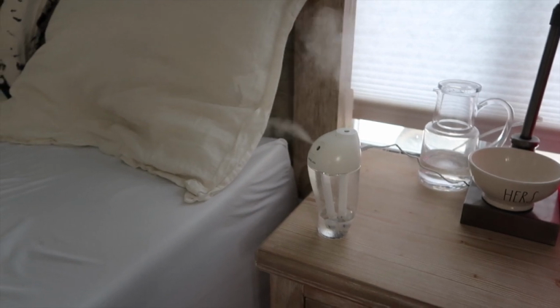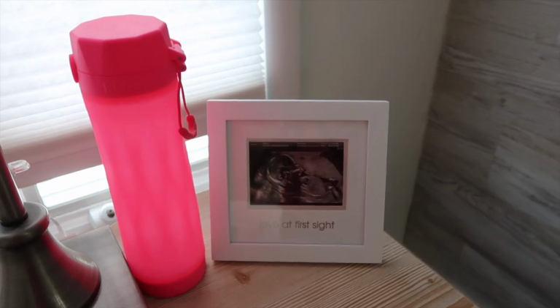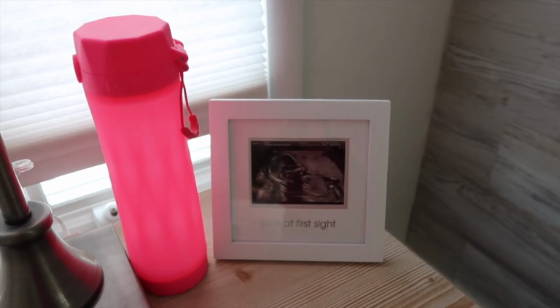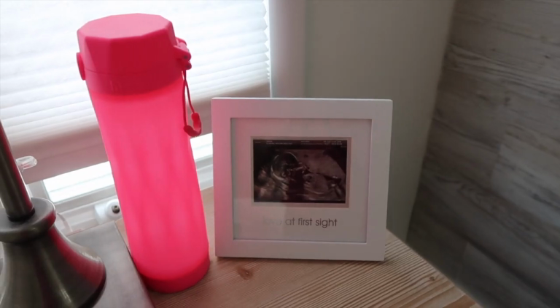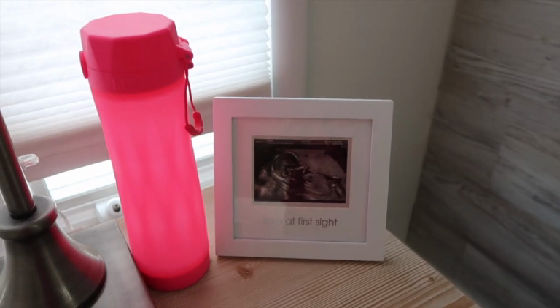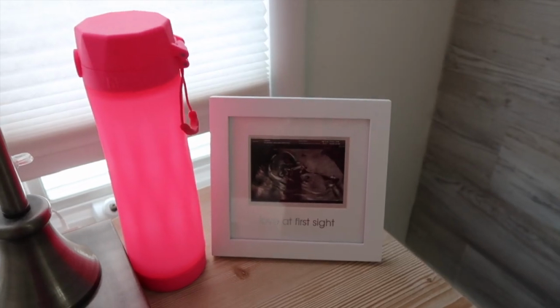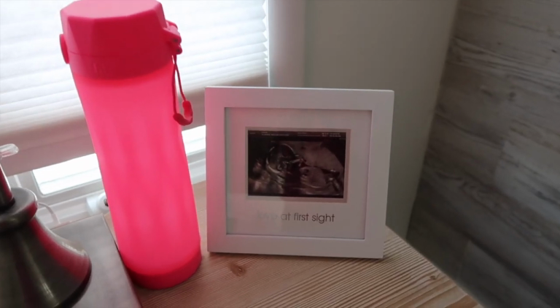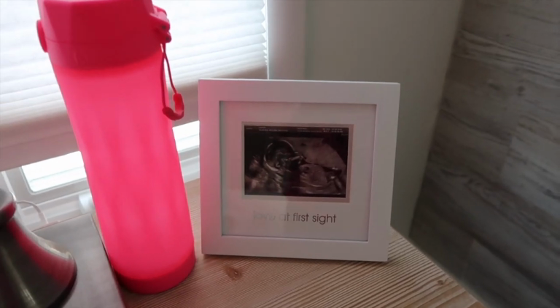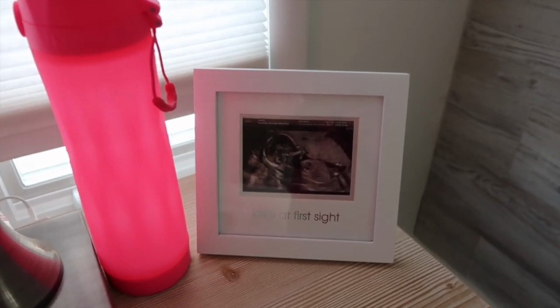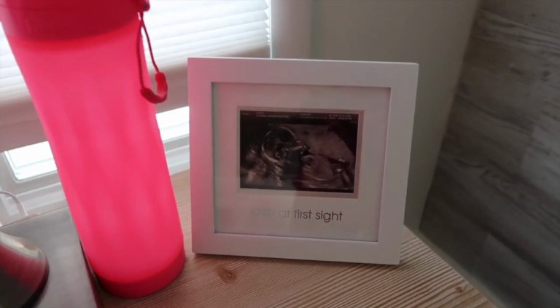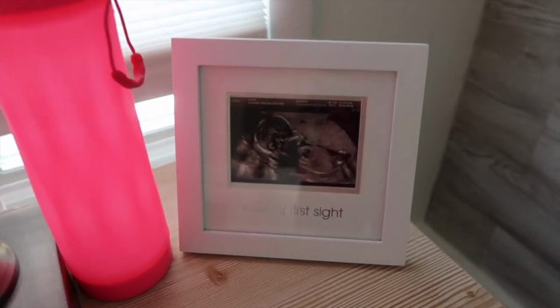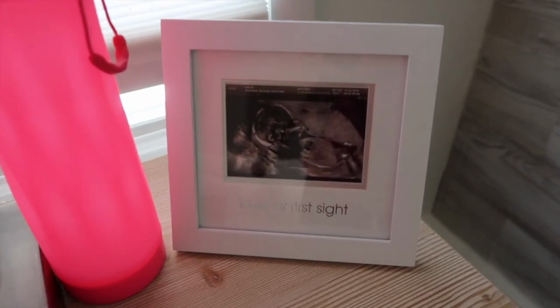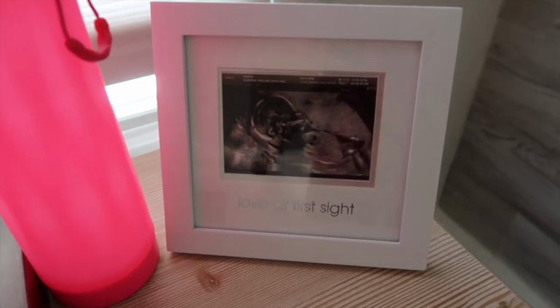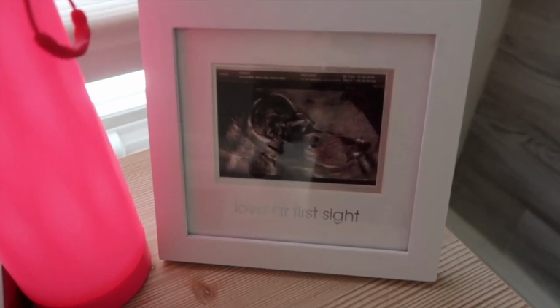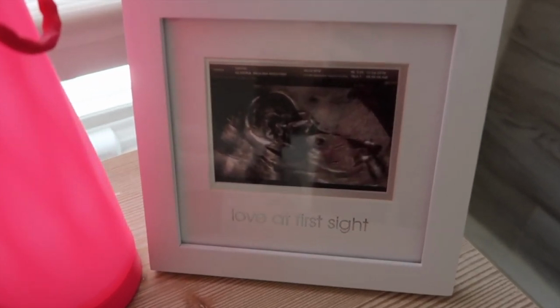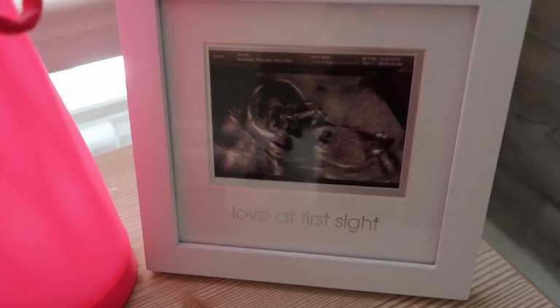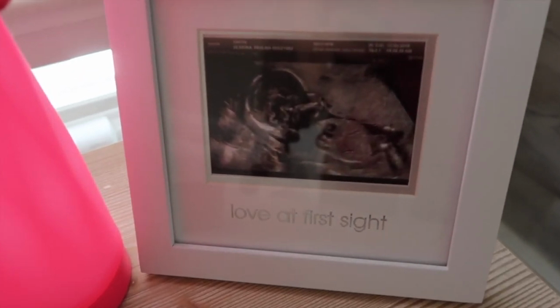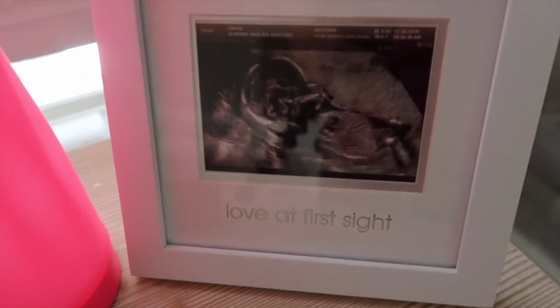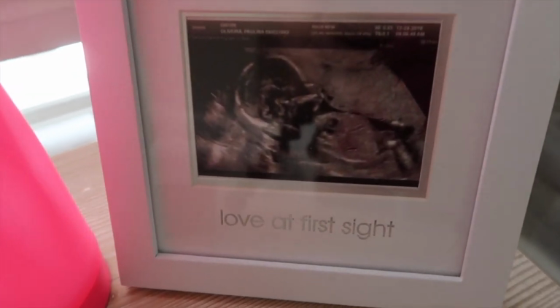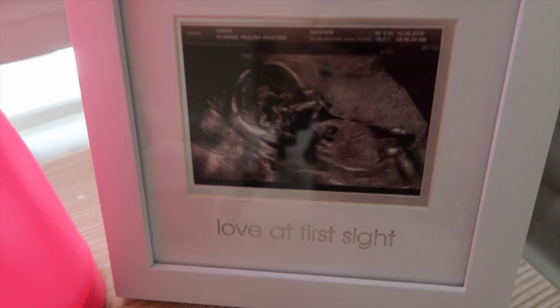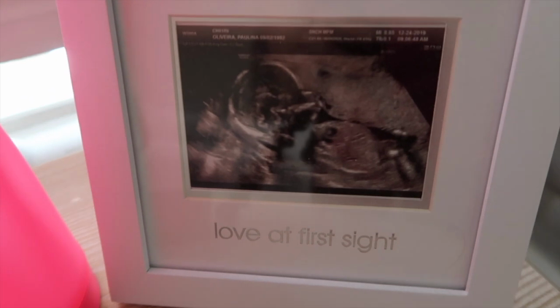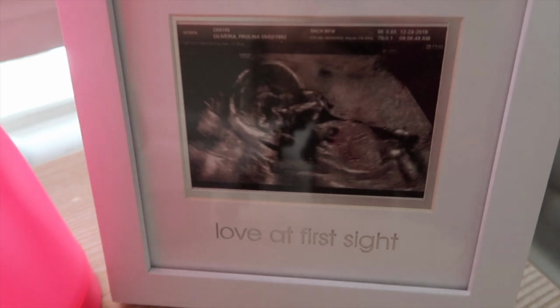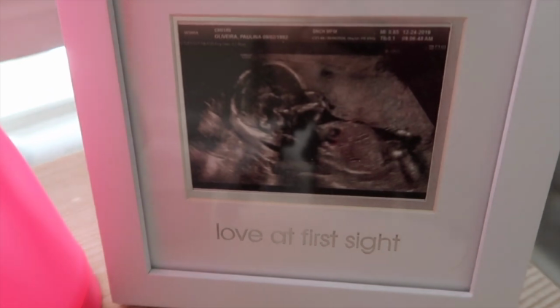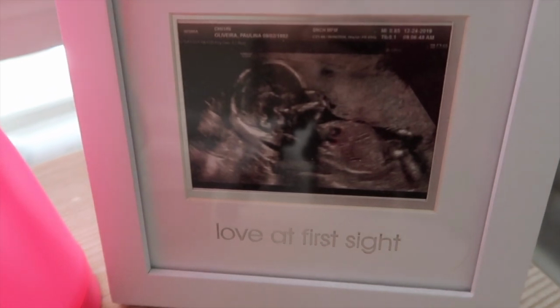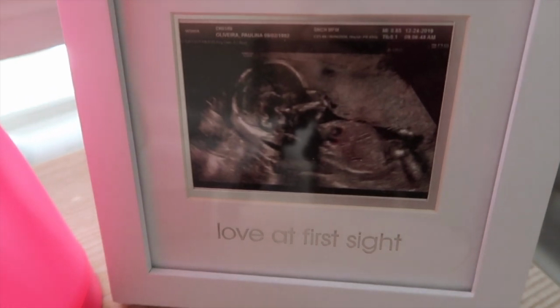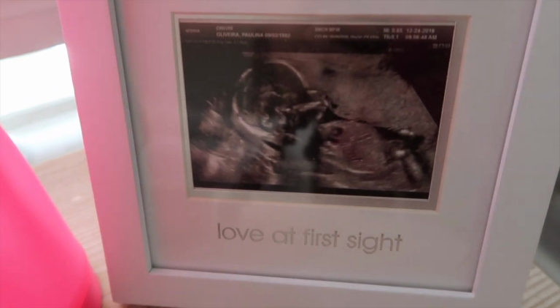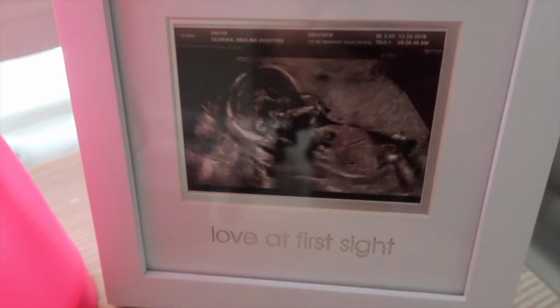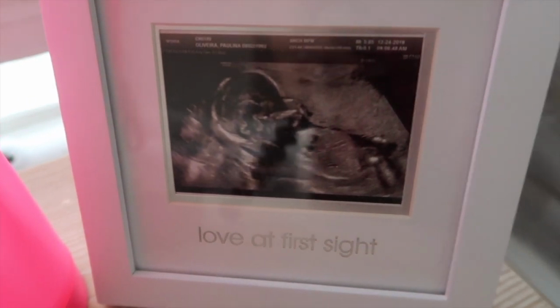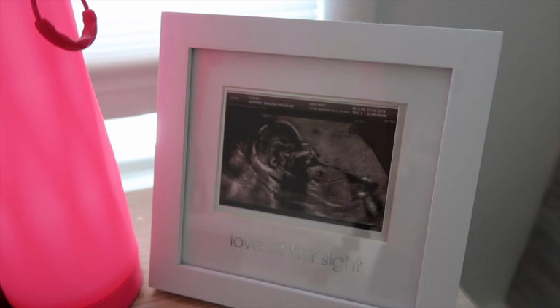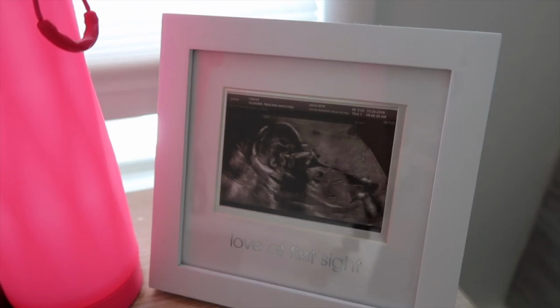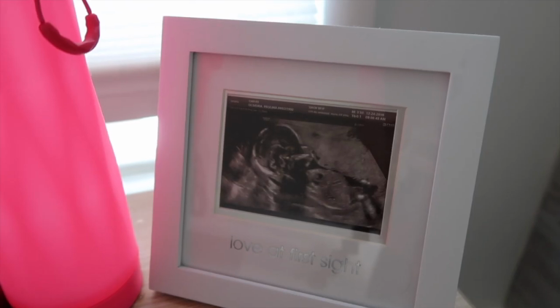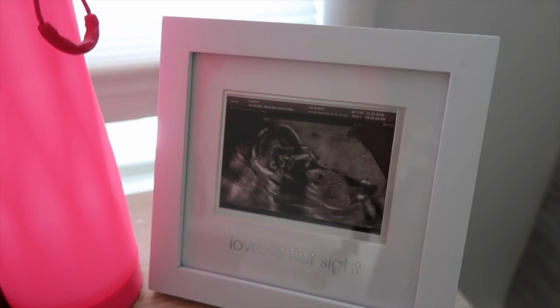Here's just my favorite sonogram of our baby-to-be. It was my favorite, so I look at it every day.